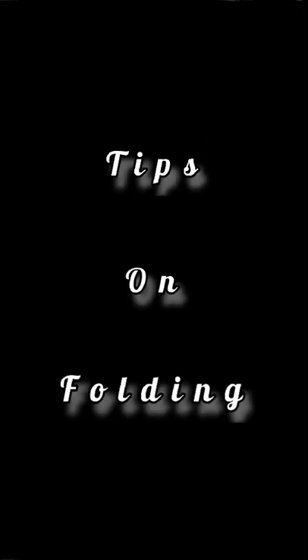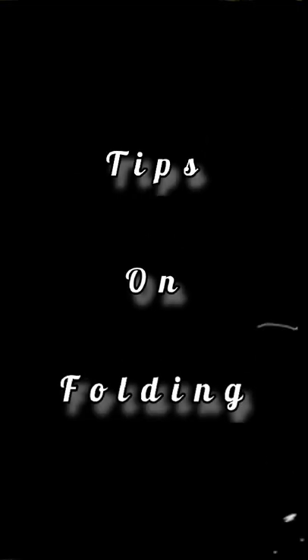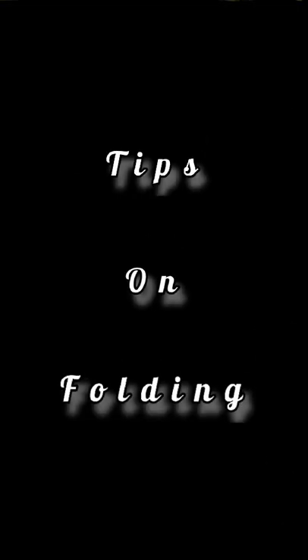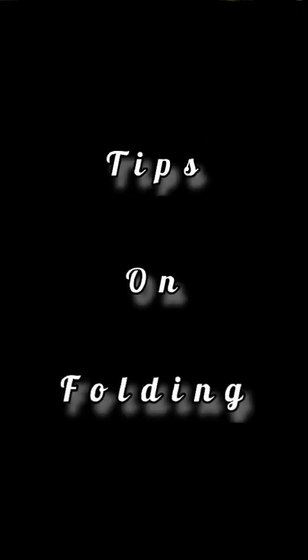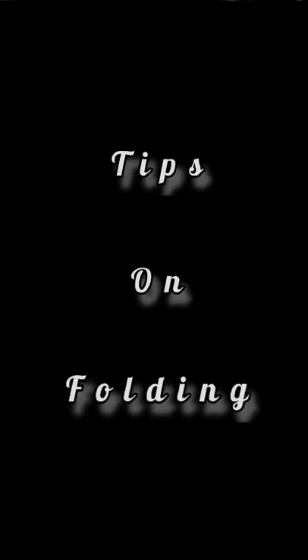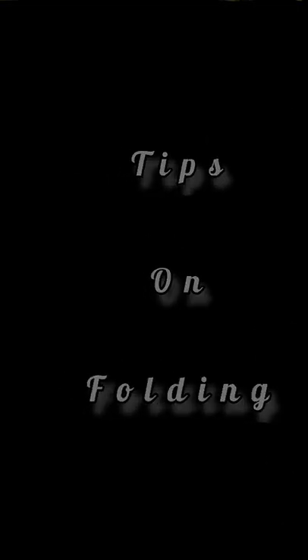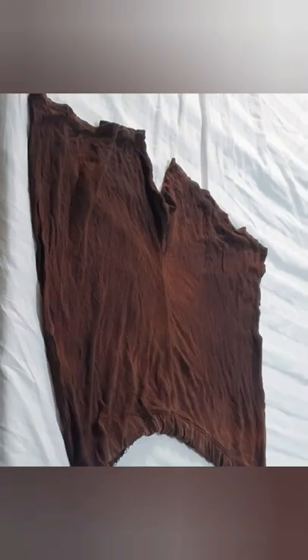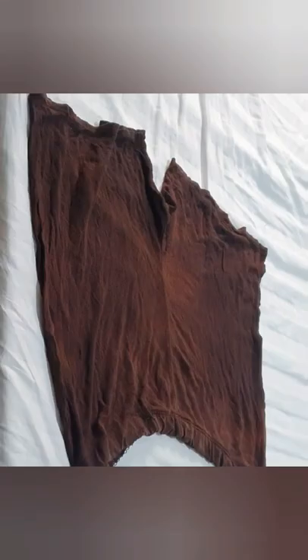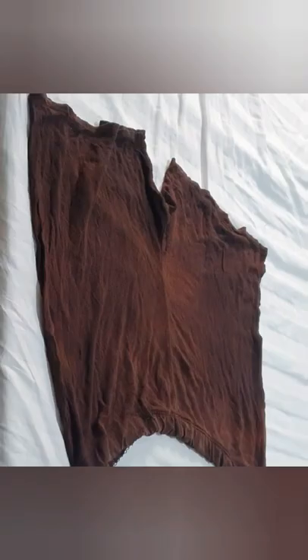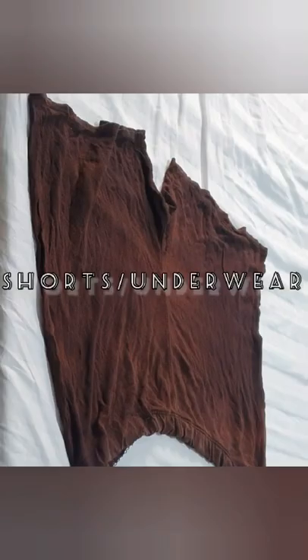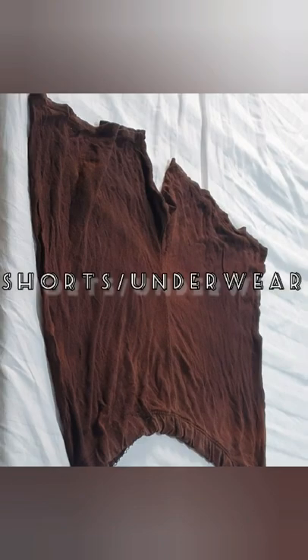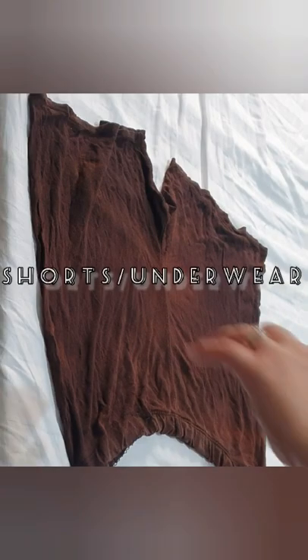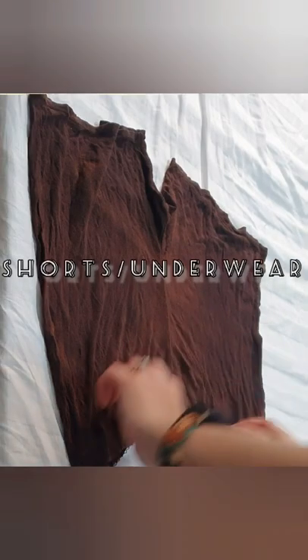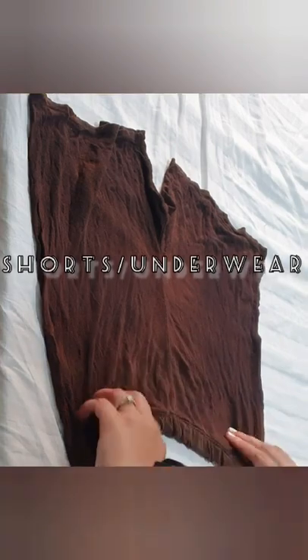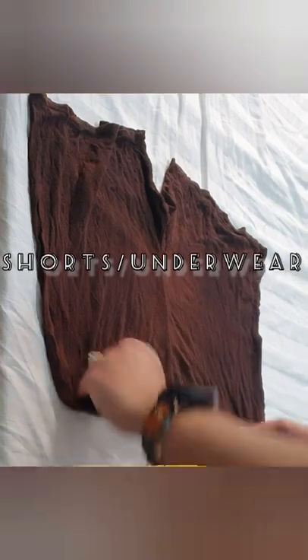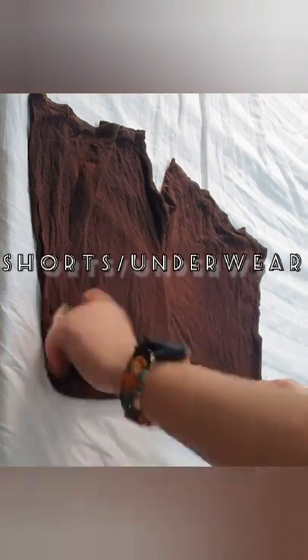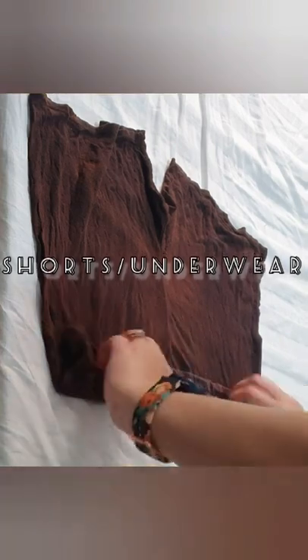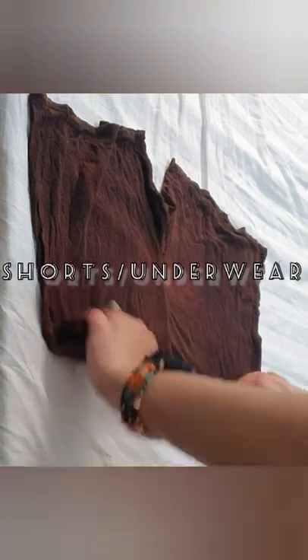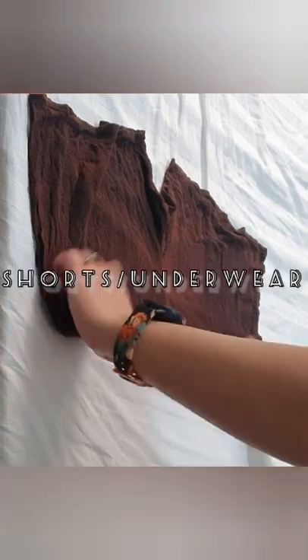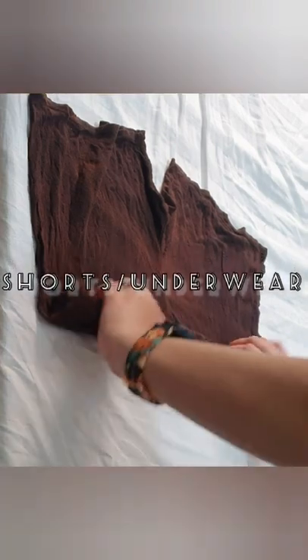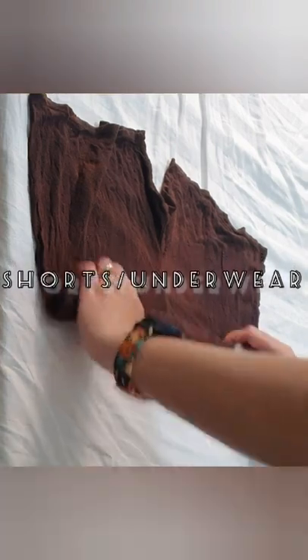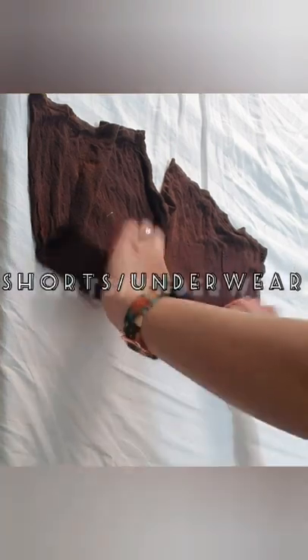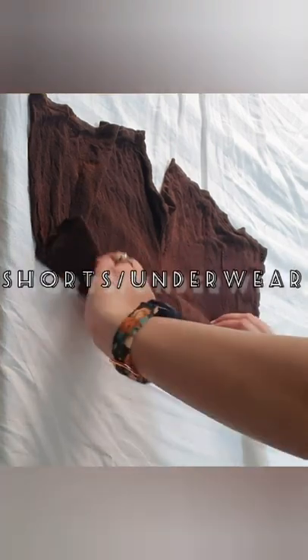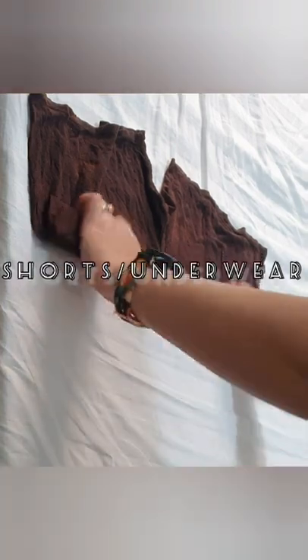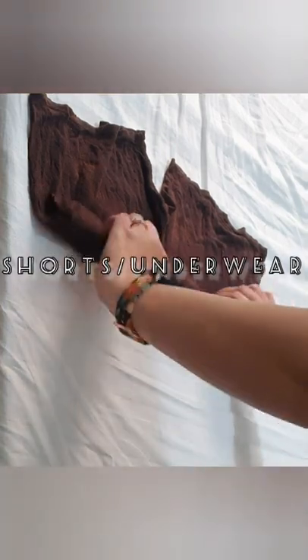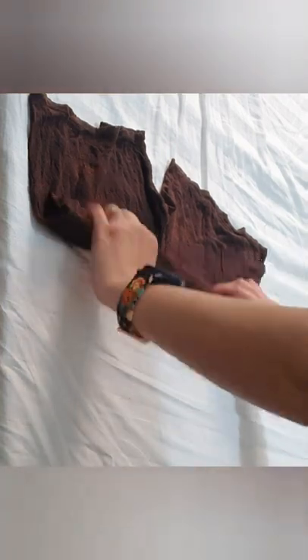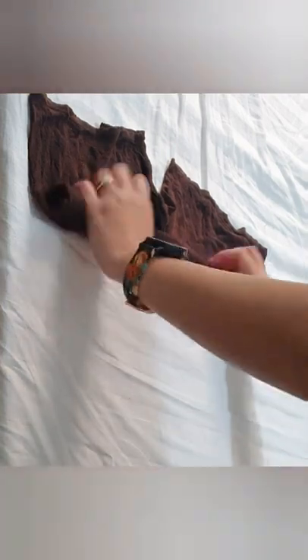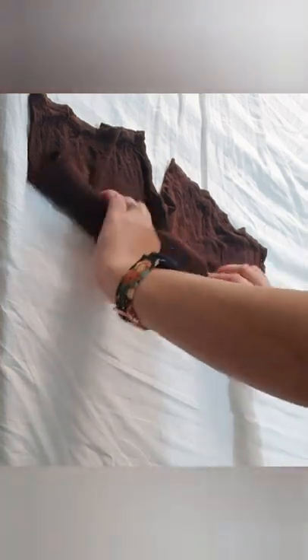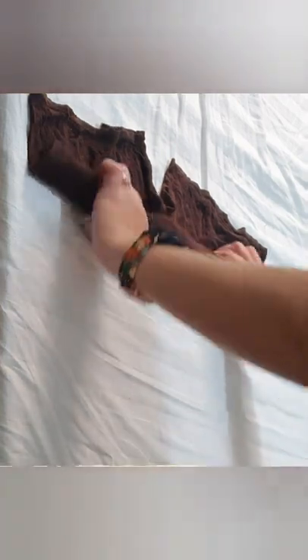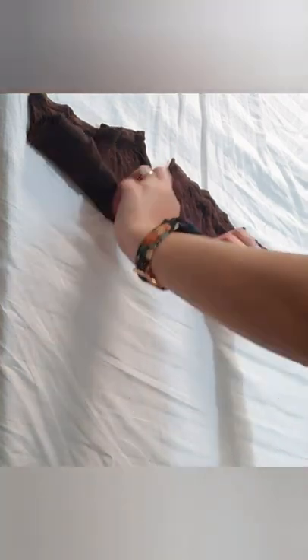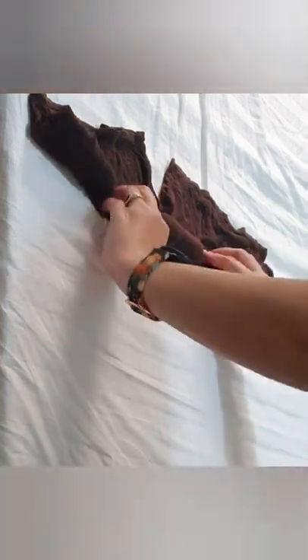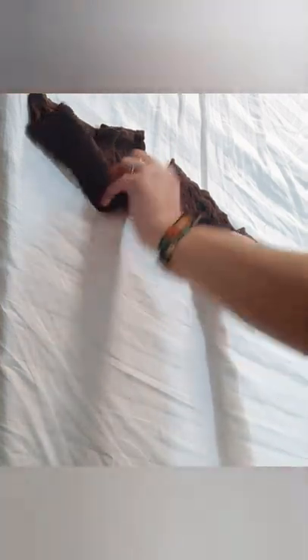I'm doing this to all my underwear and cycling clothes — para hindi sya eyesore, easy to get, and it saves space.